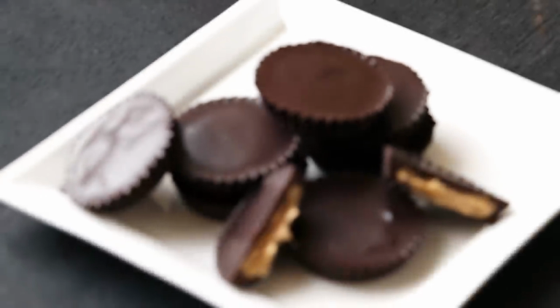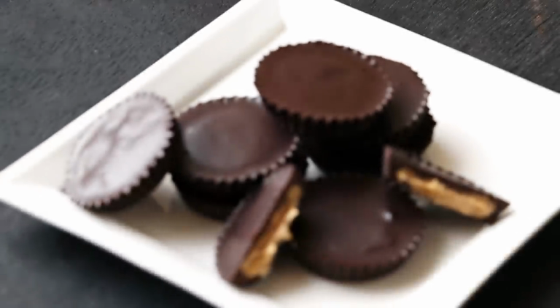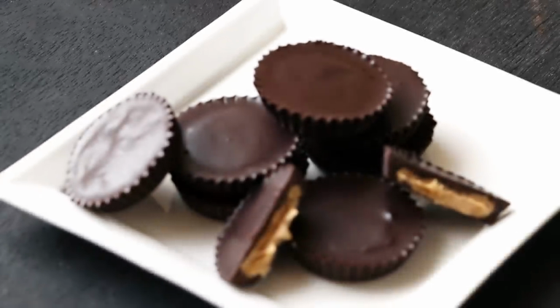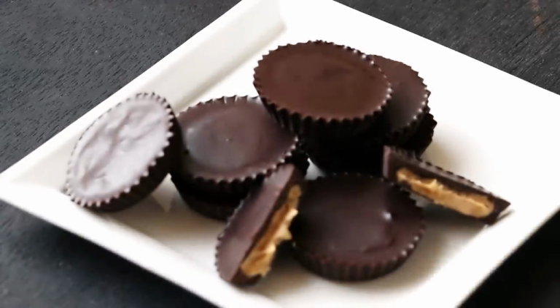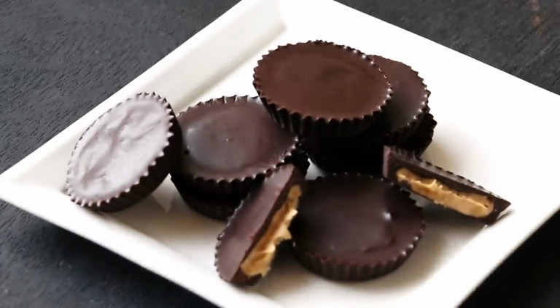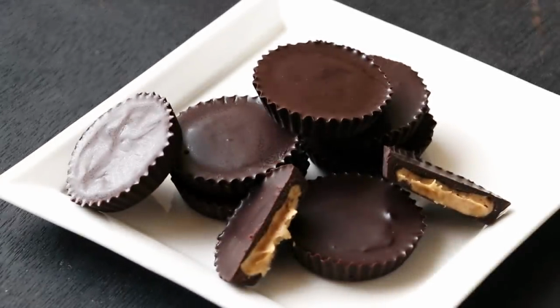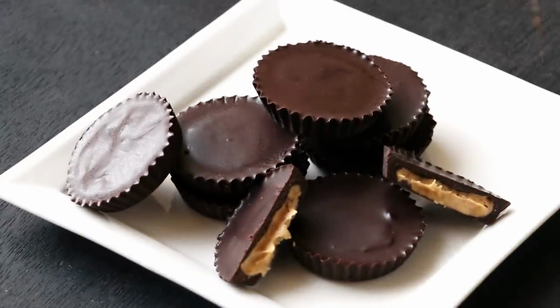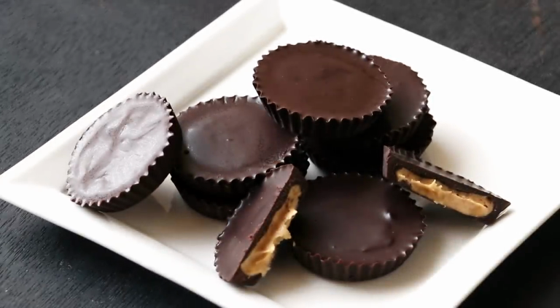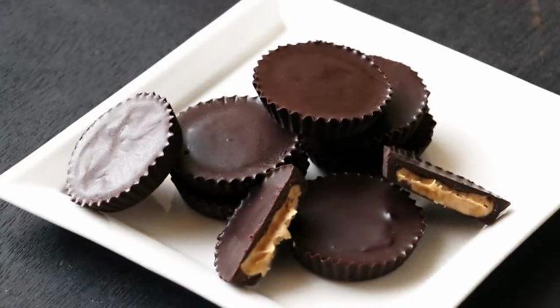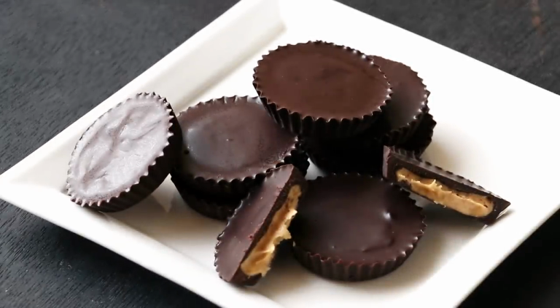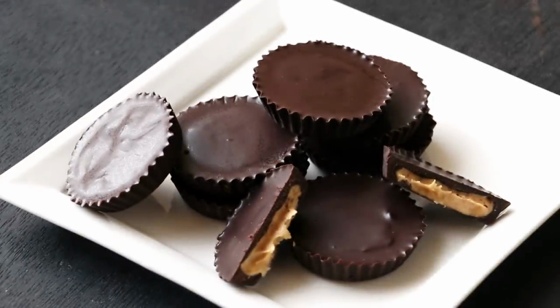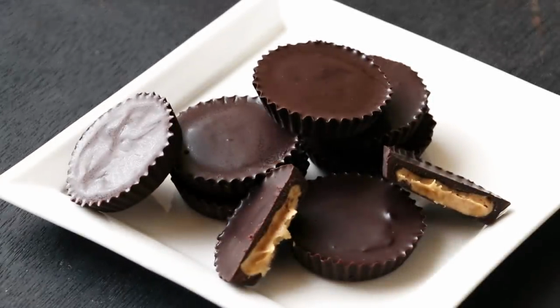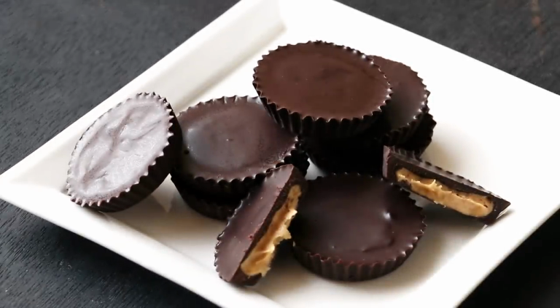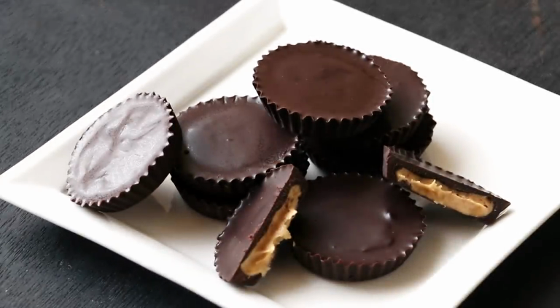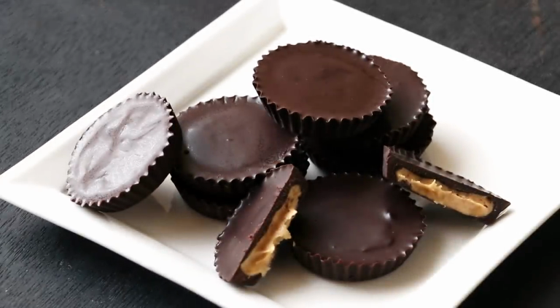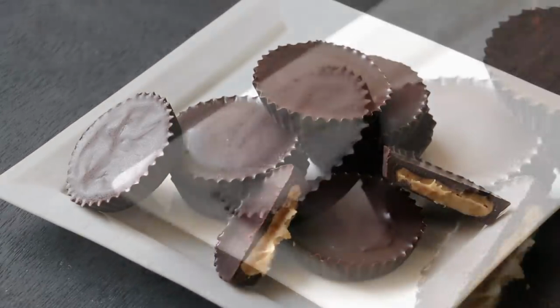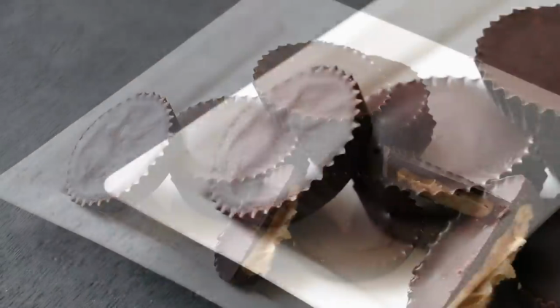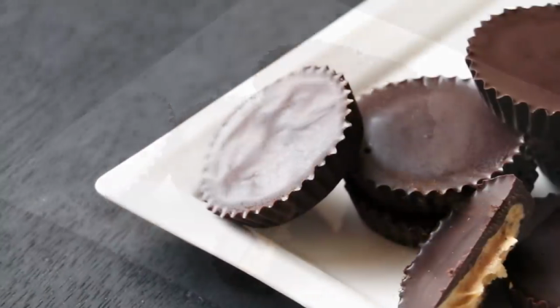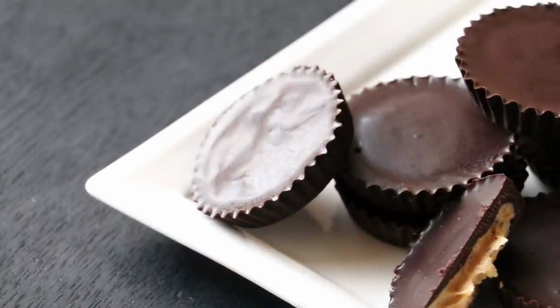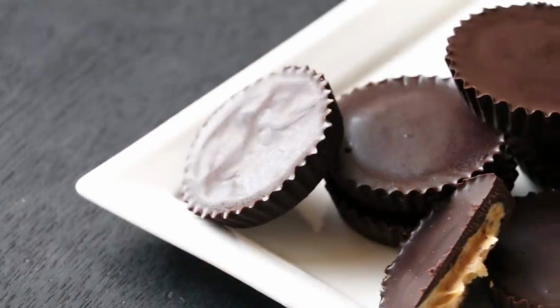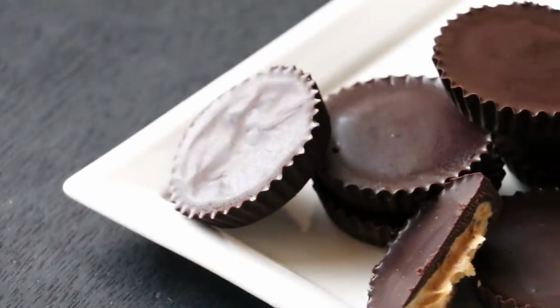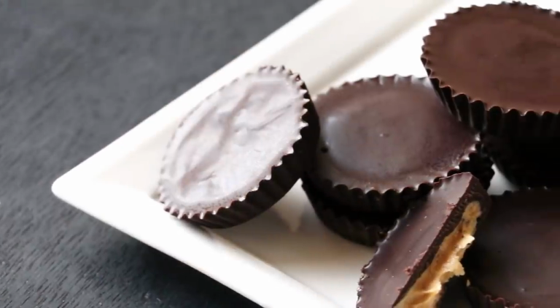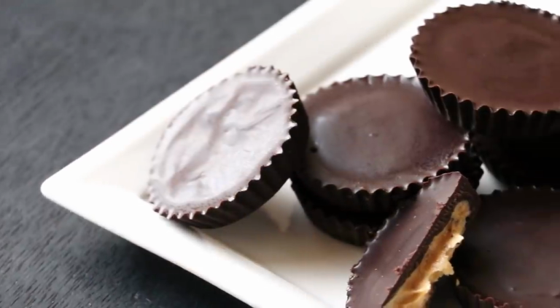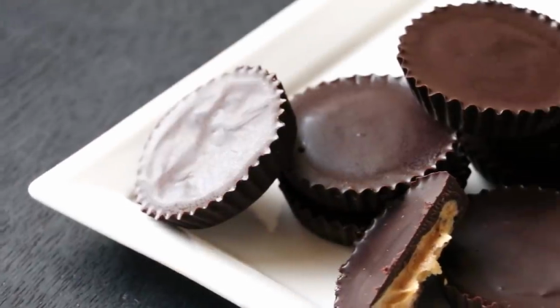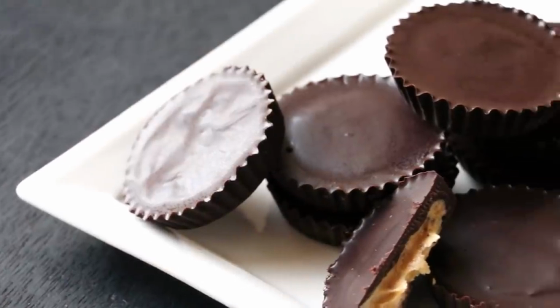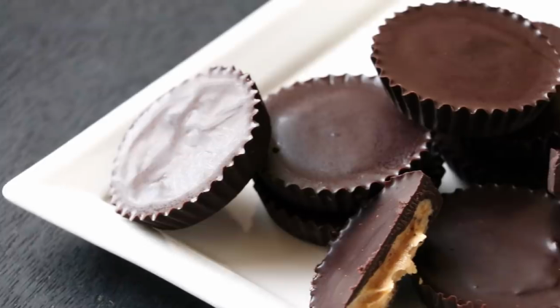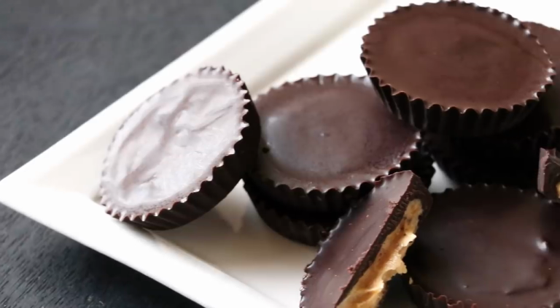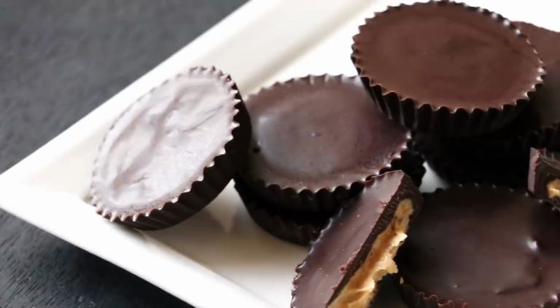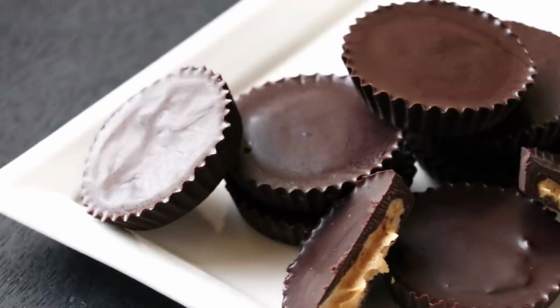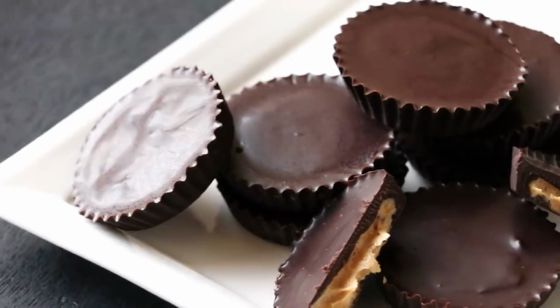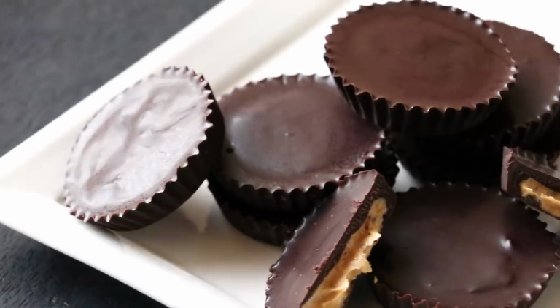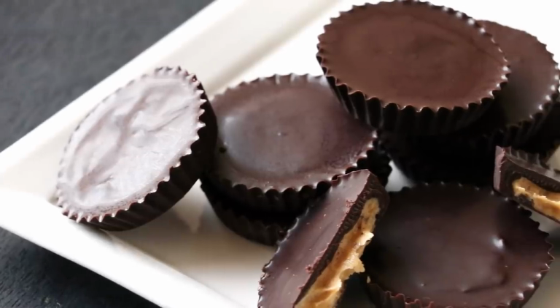In this video, we'll see how to make Reese's-like peanut butter cups at home. Let's get started.